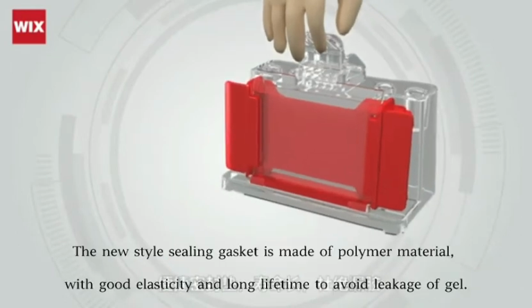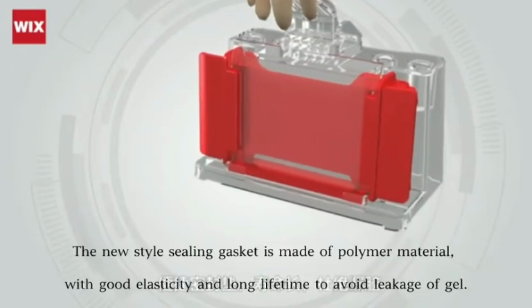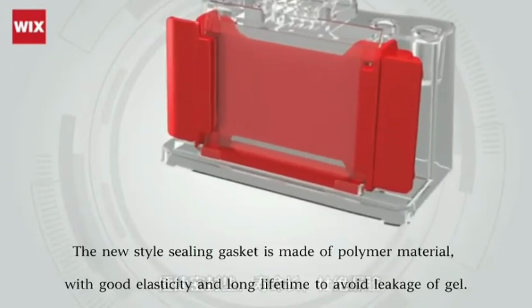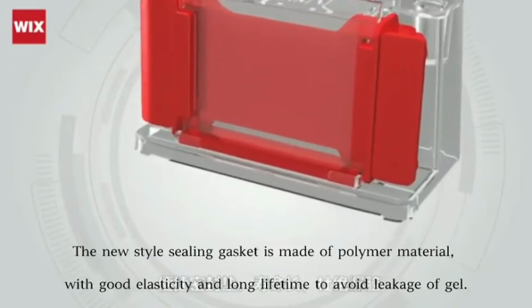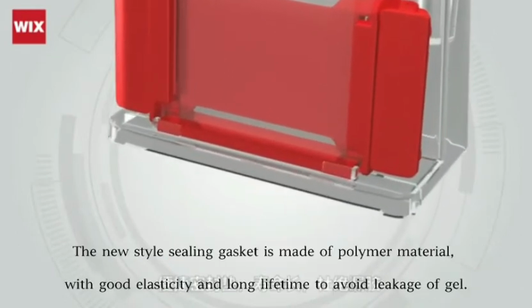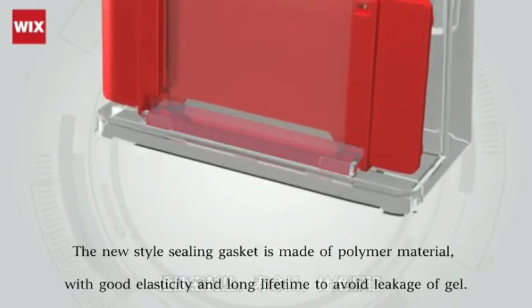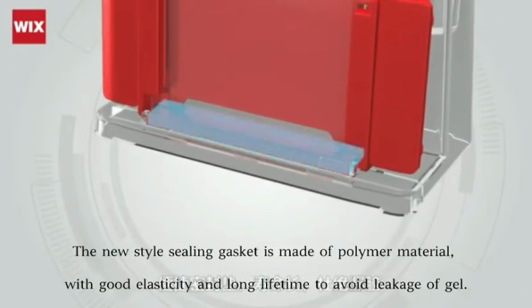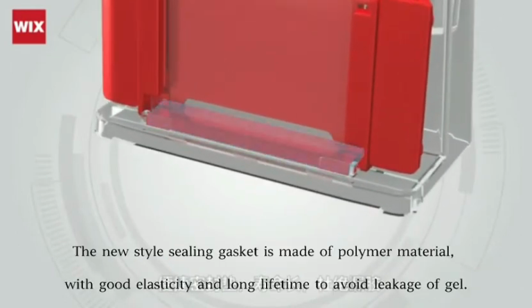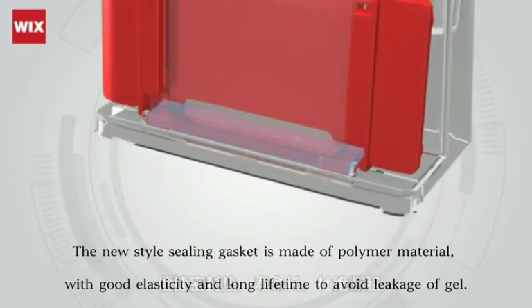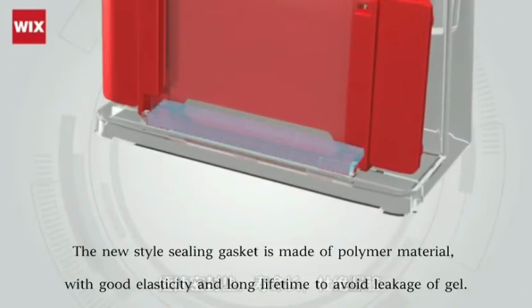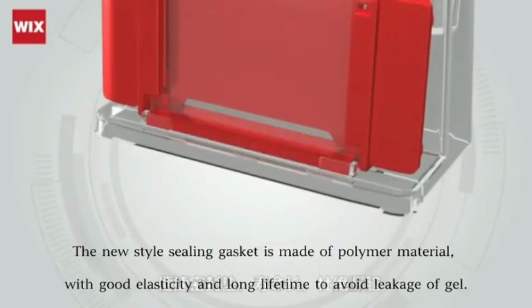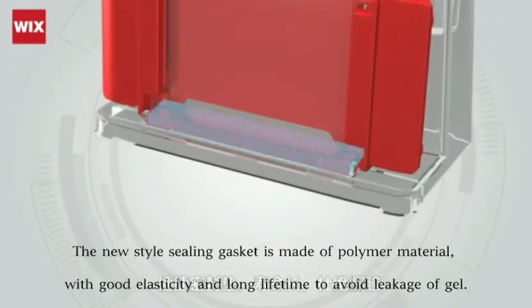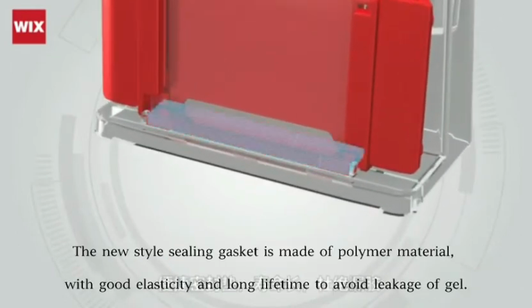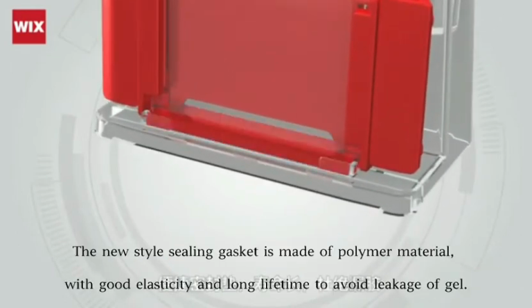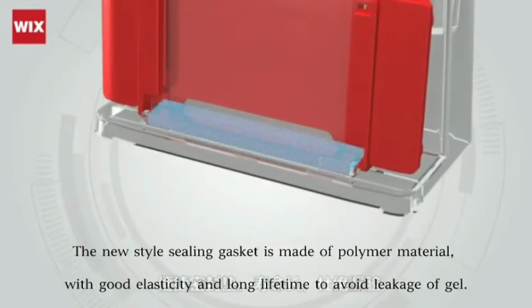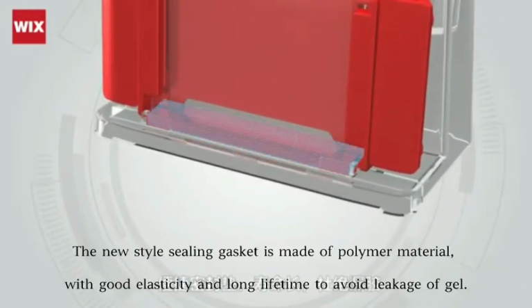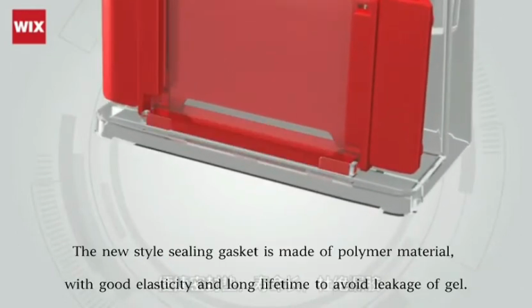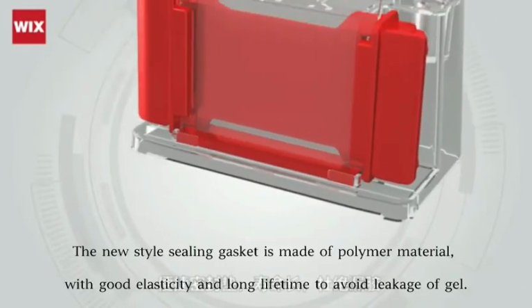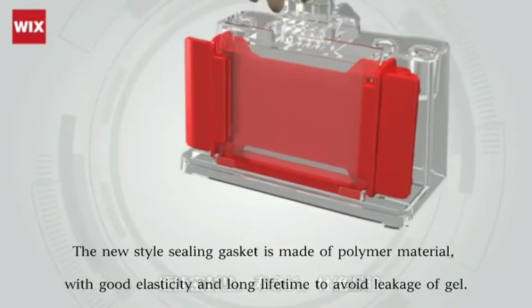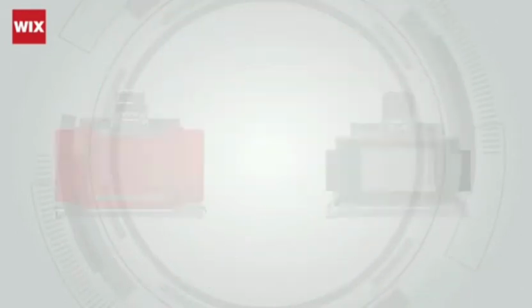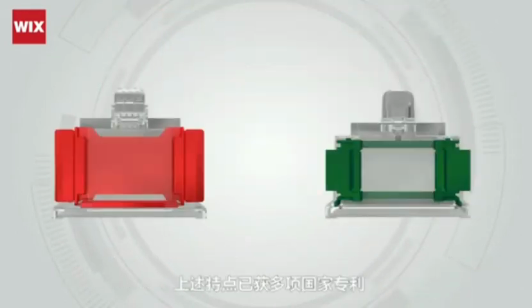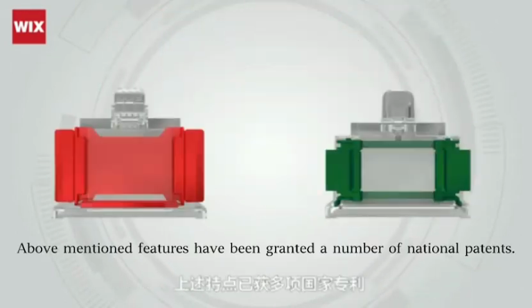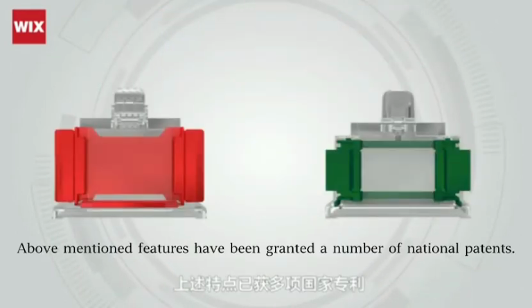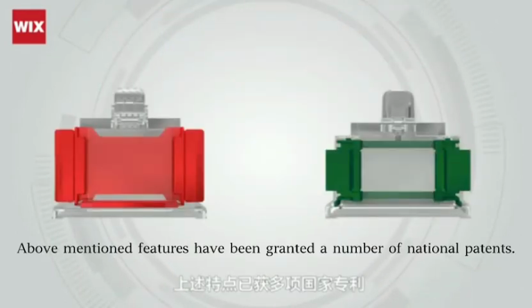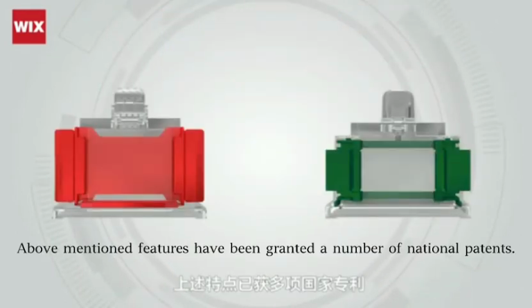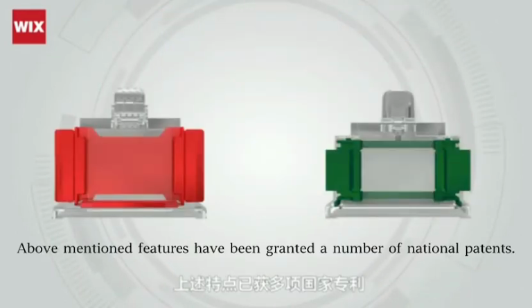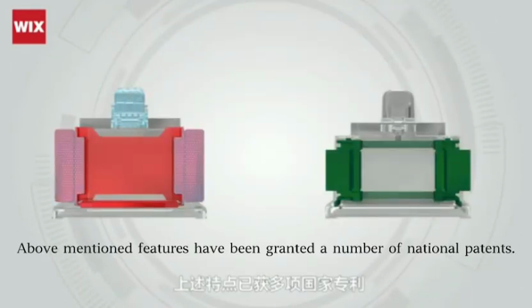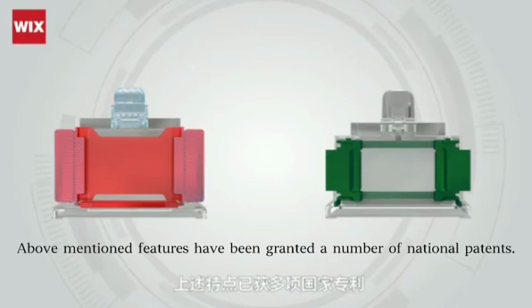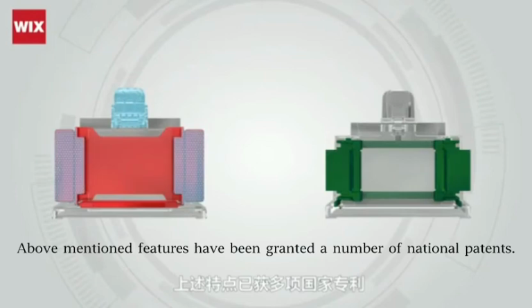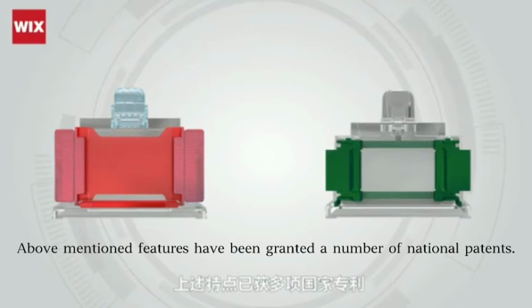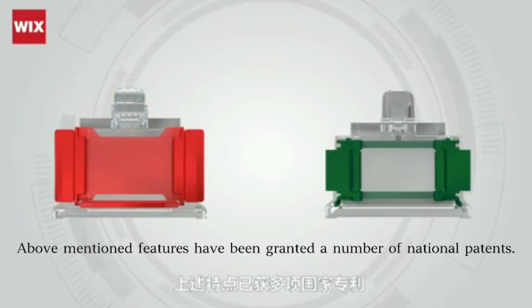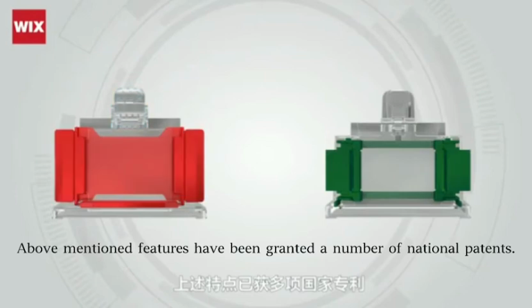The long-lifetime semi-gasket avoids gel leak. A number of national patents have been granted for these innovations.